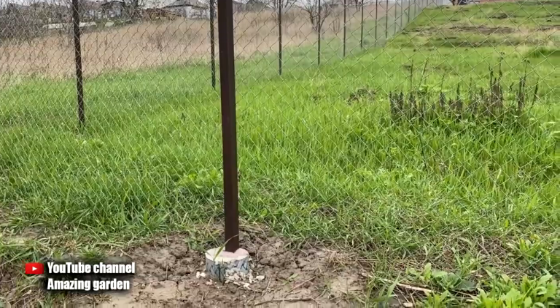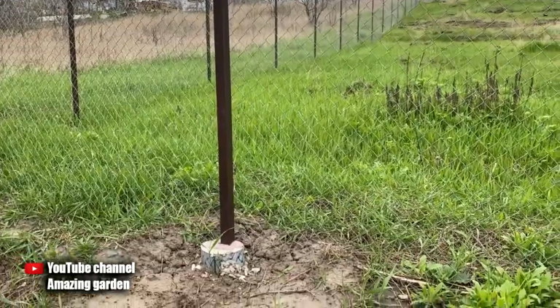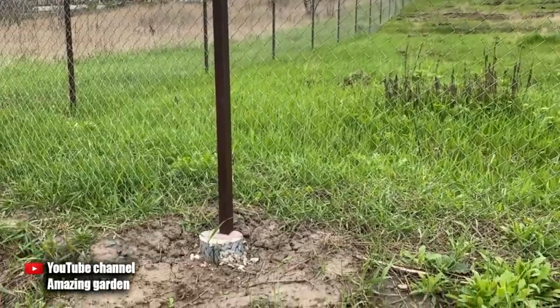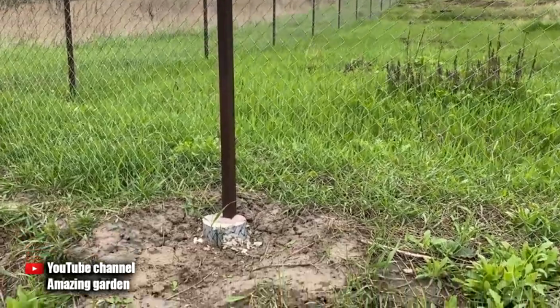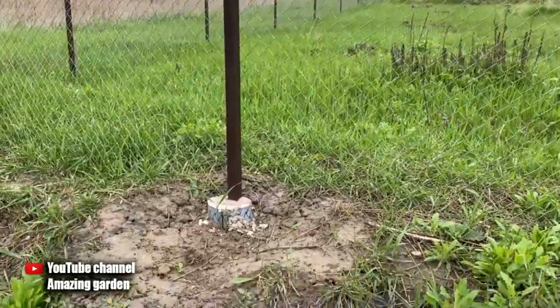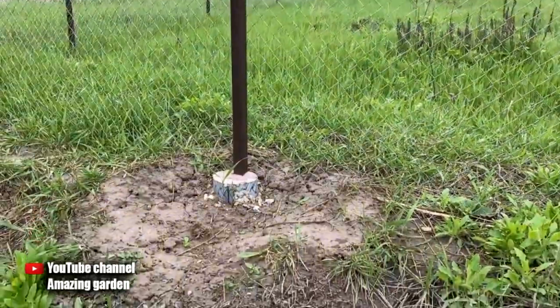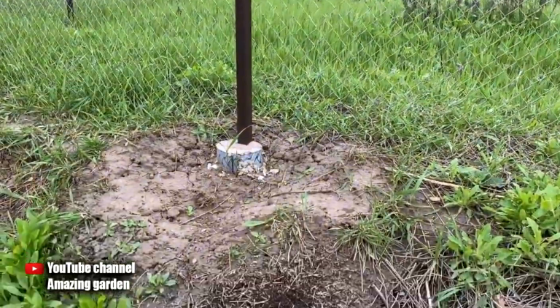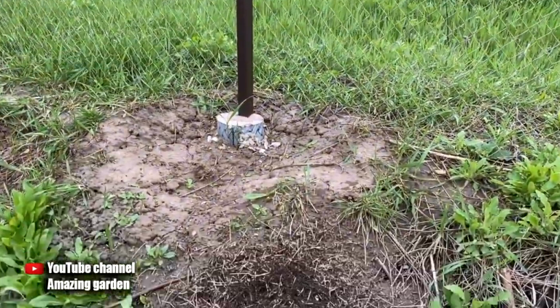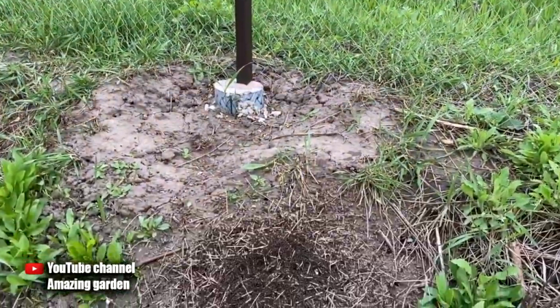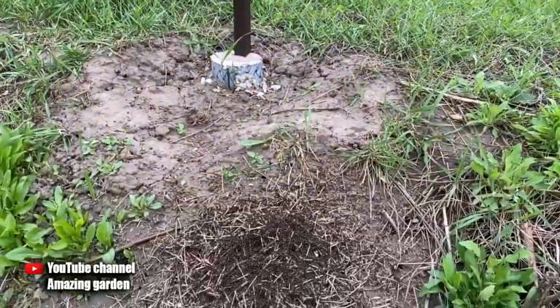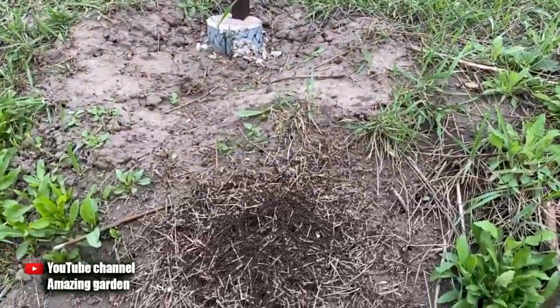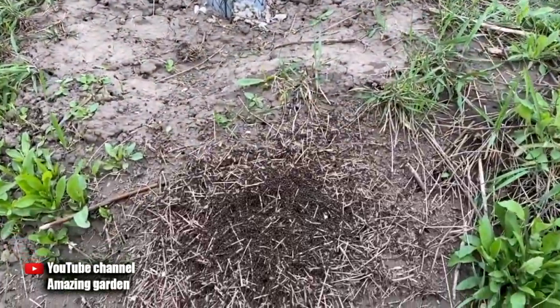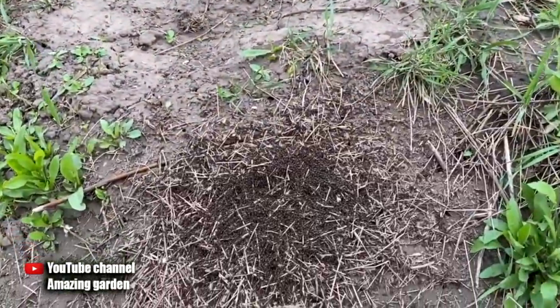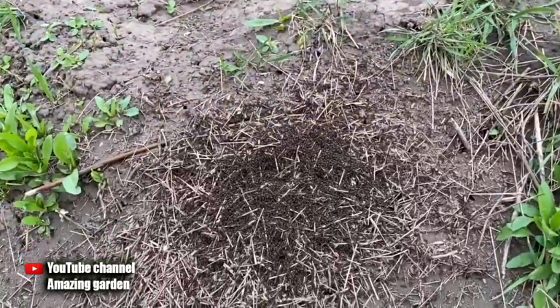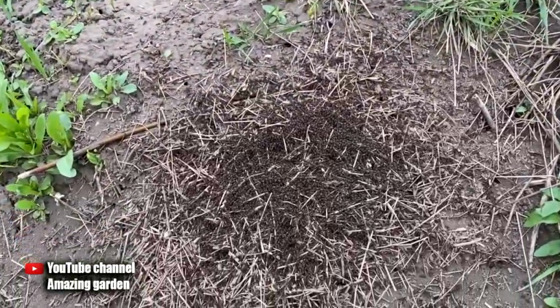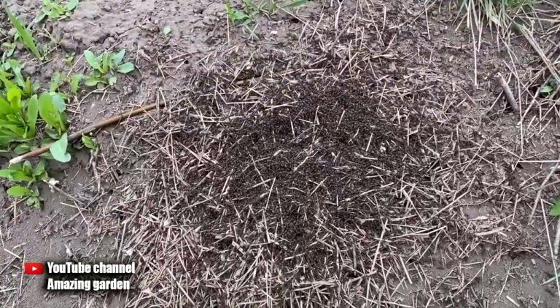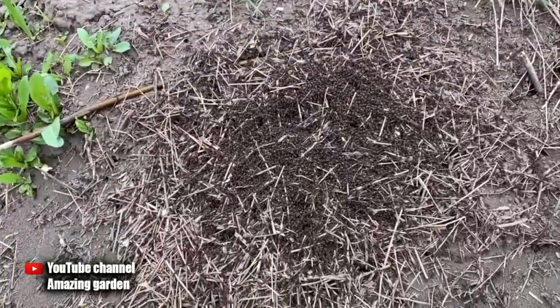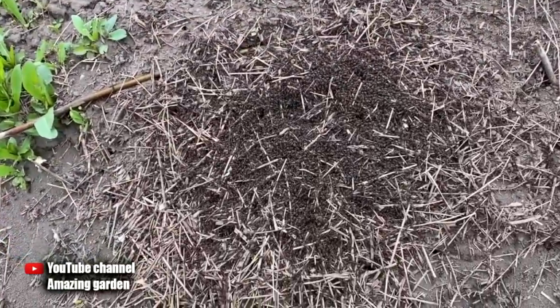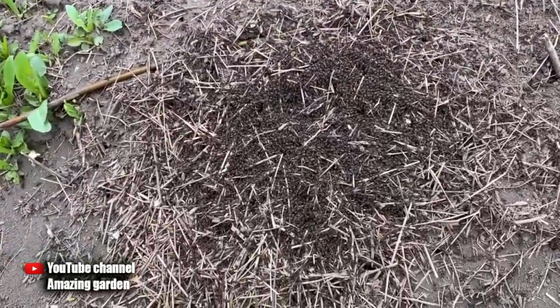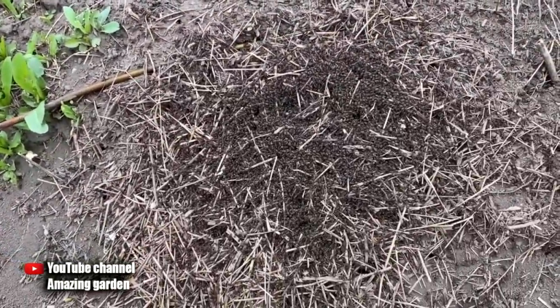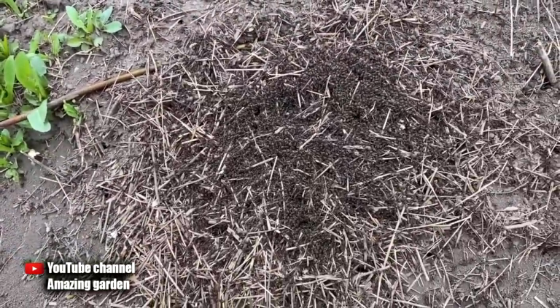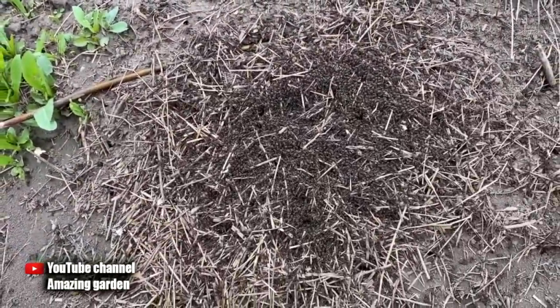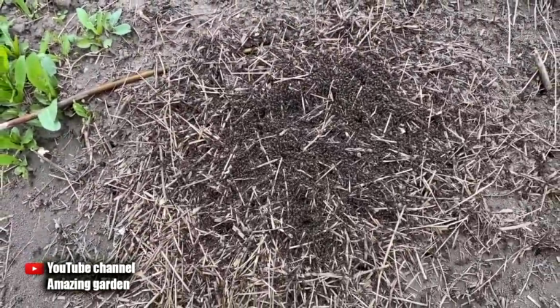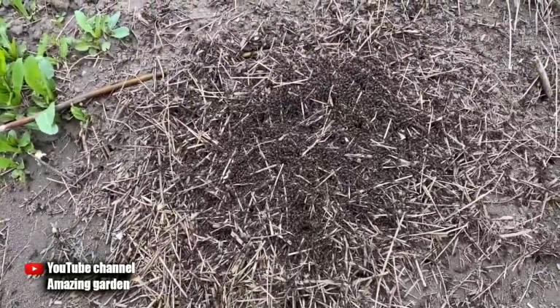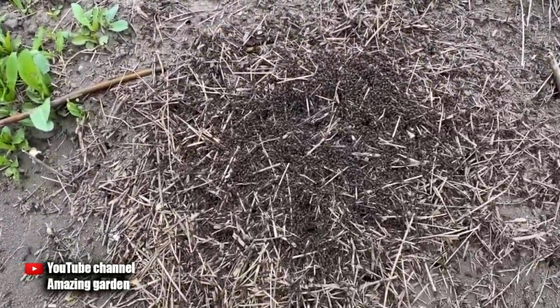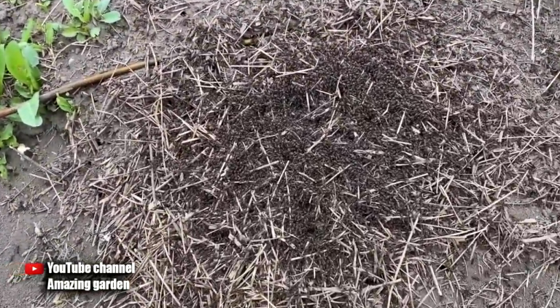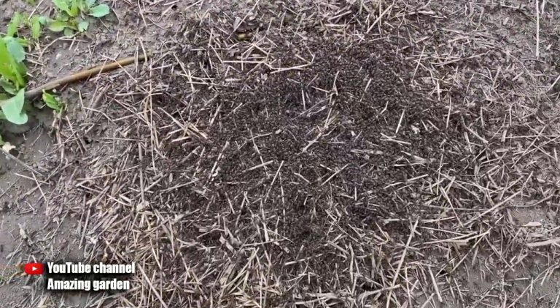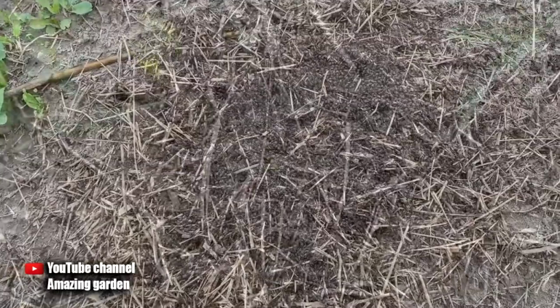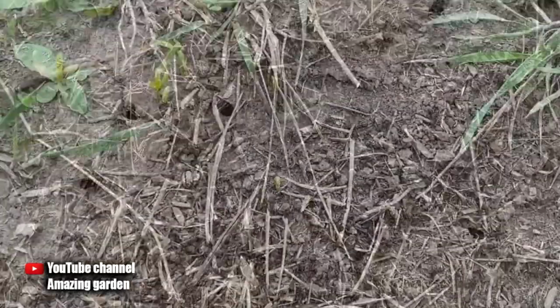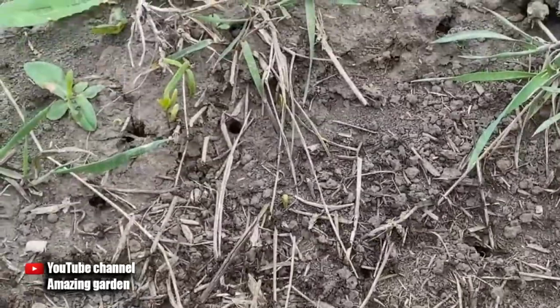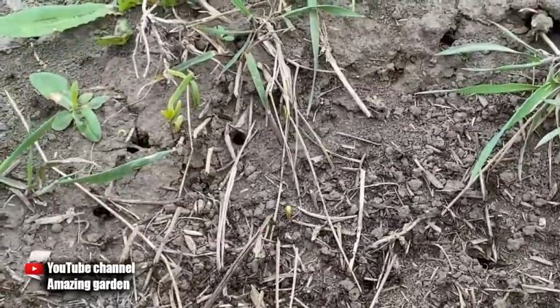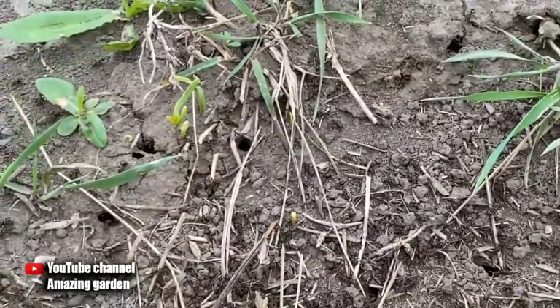Hello friends. In this video I will tell you about a powerful tool that will help to rid your garden of ants quickly enough.